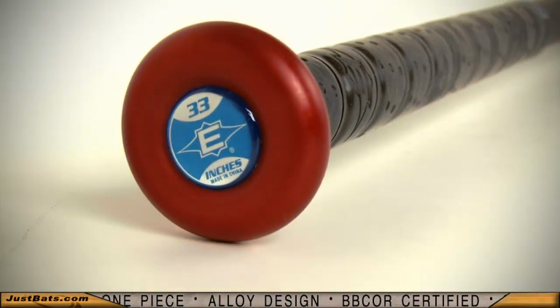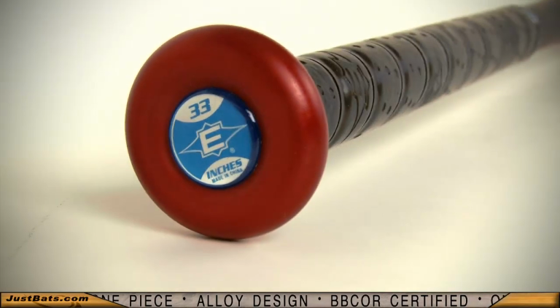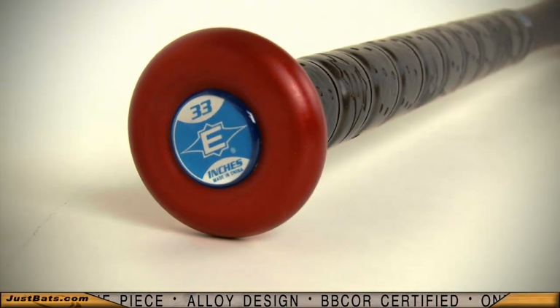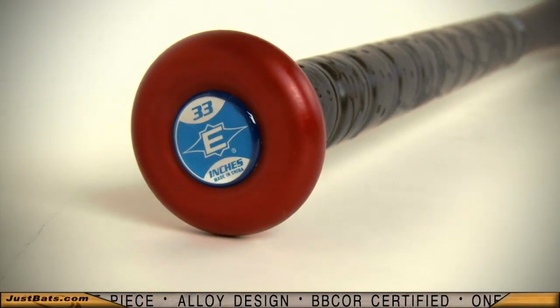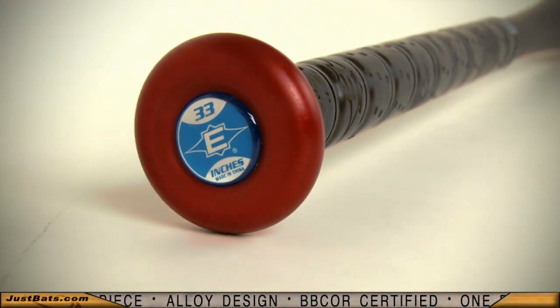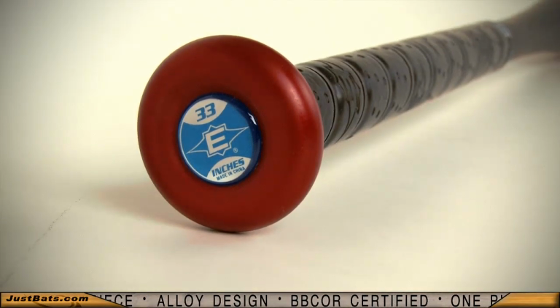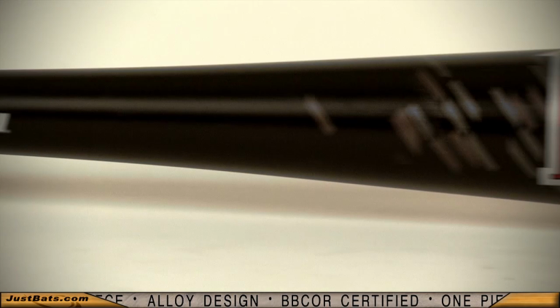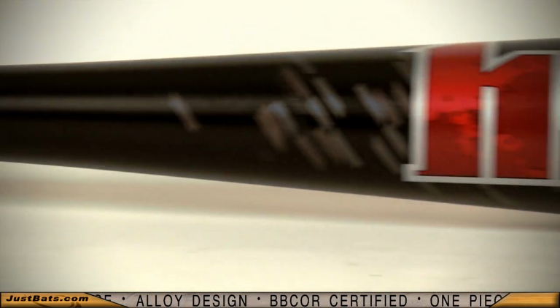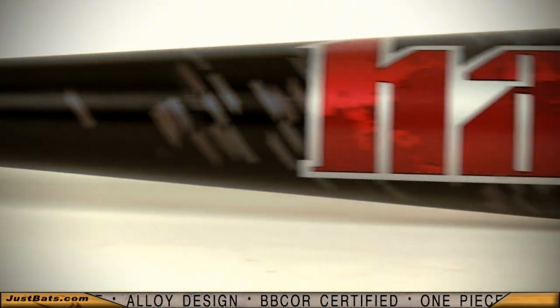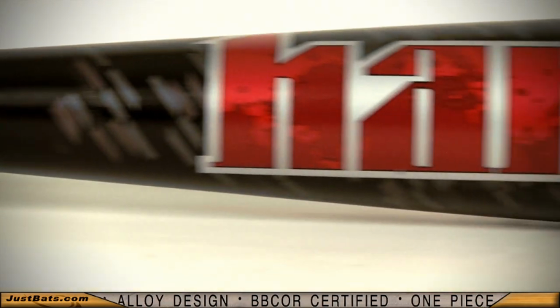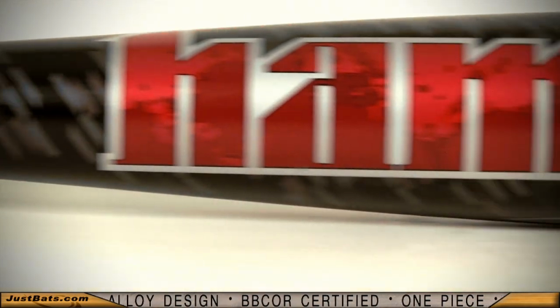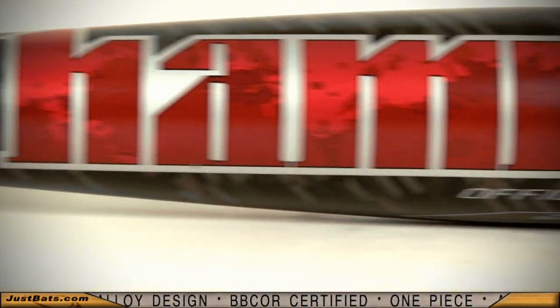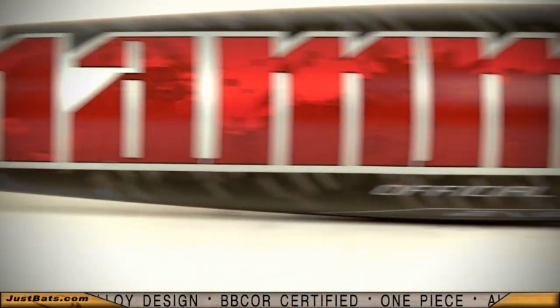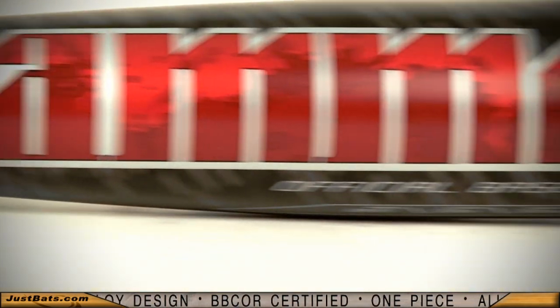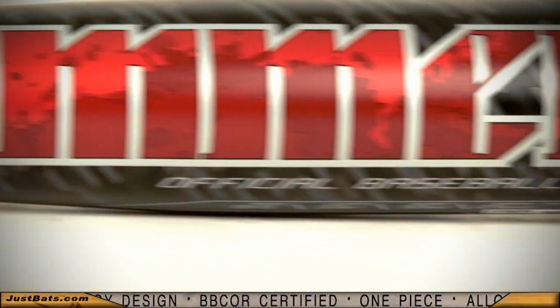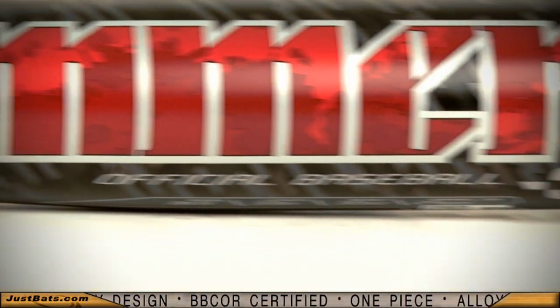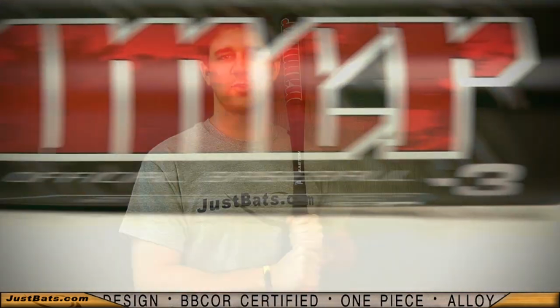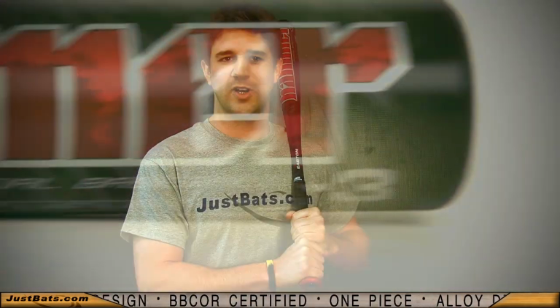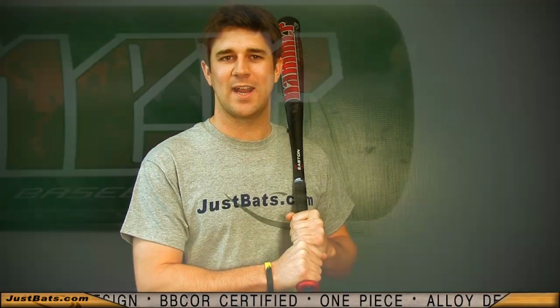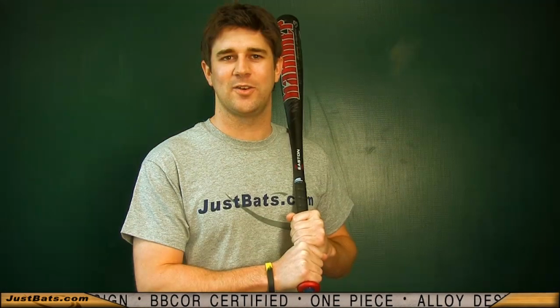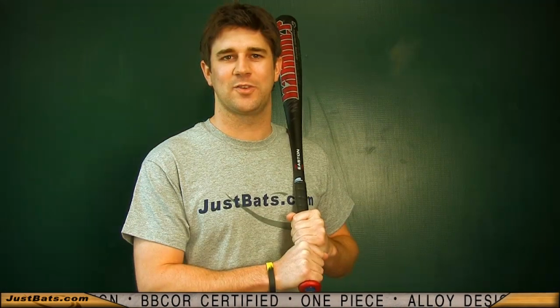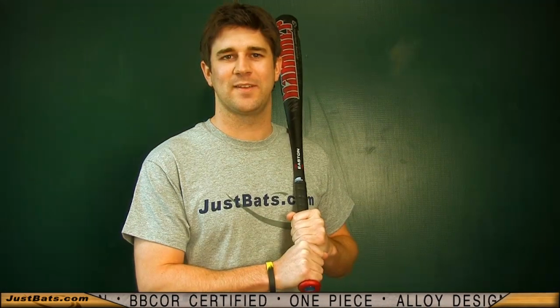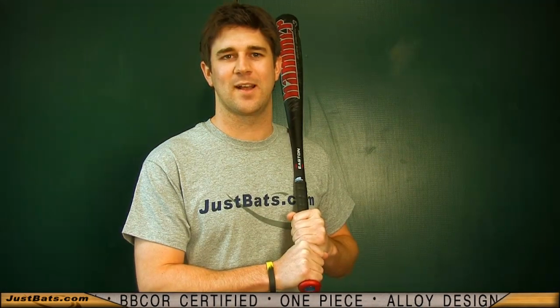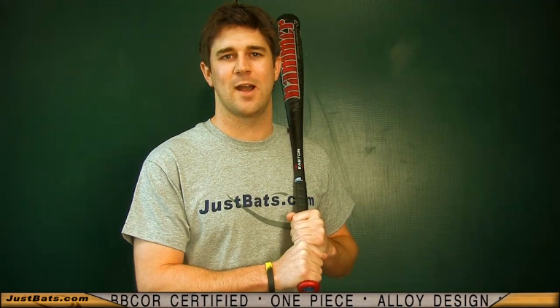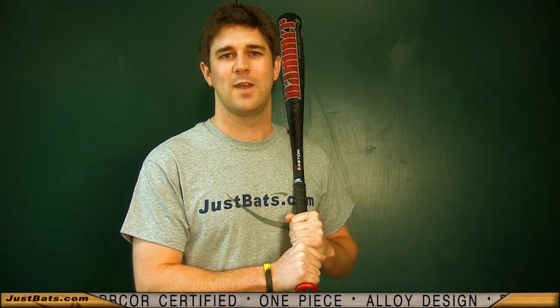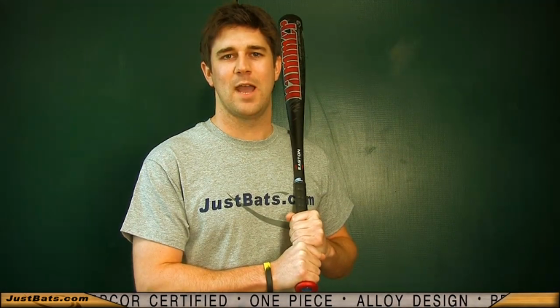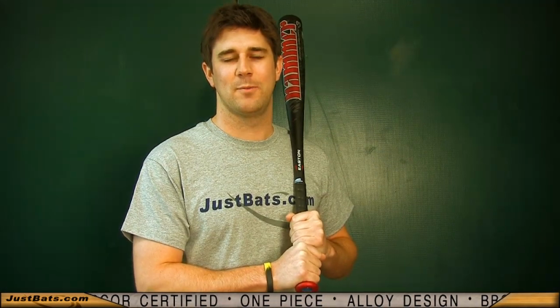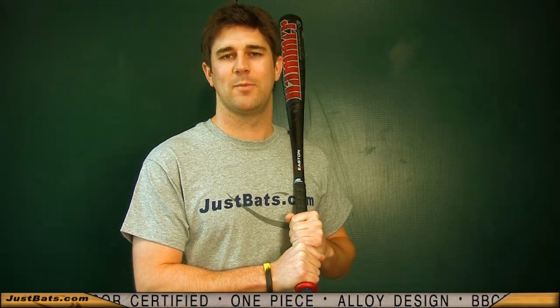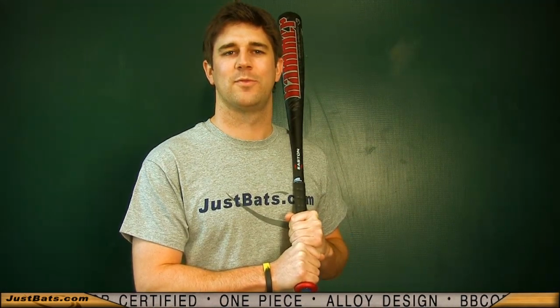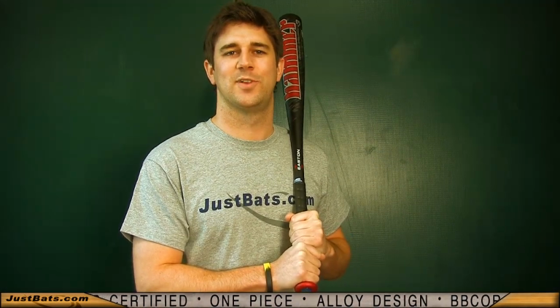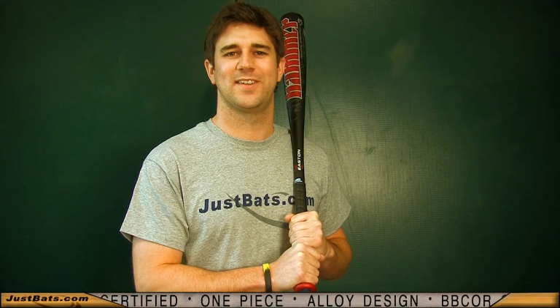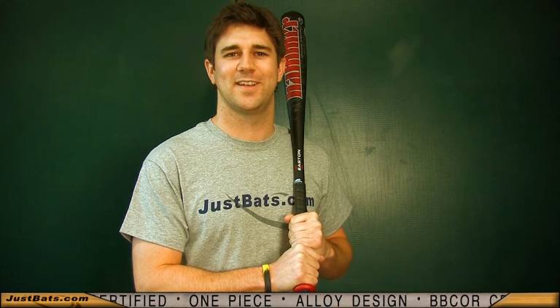It's an affordable bat at an exceptional price. So check it out at JustBats.com and remember, from click to hit.